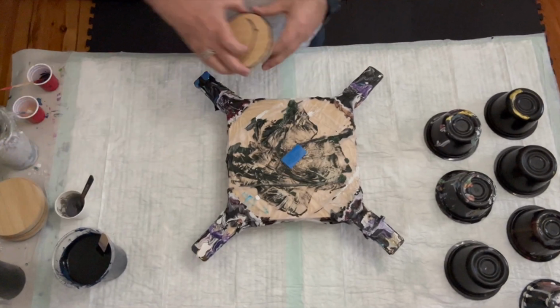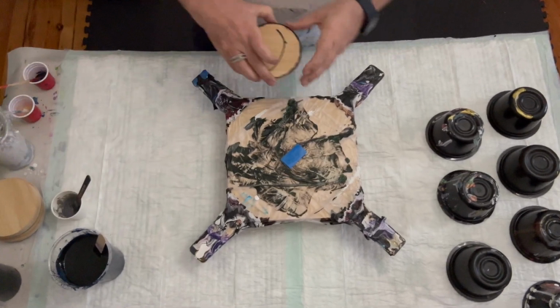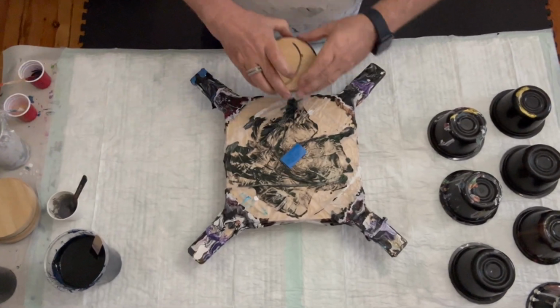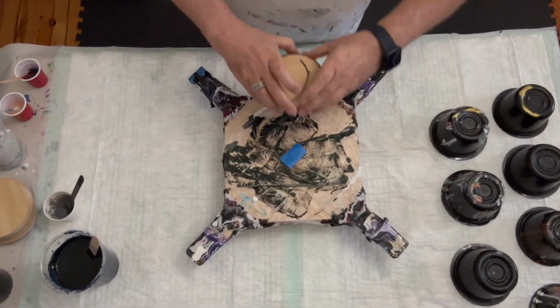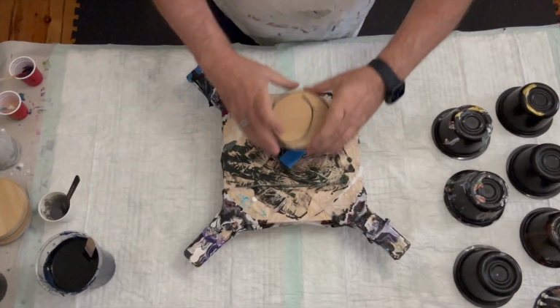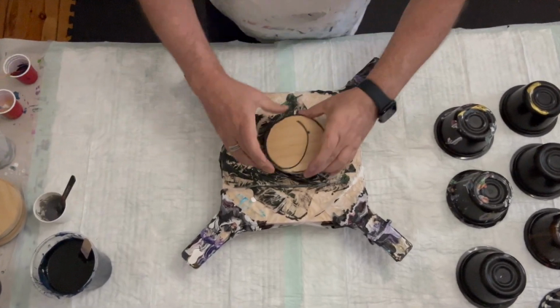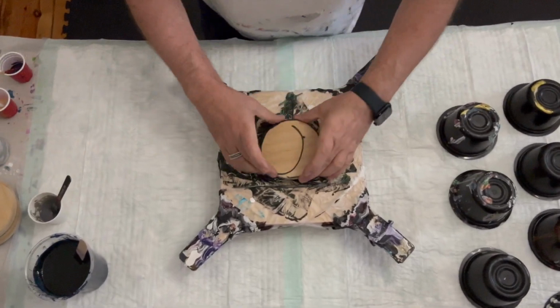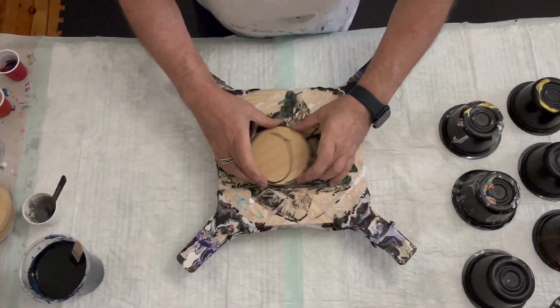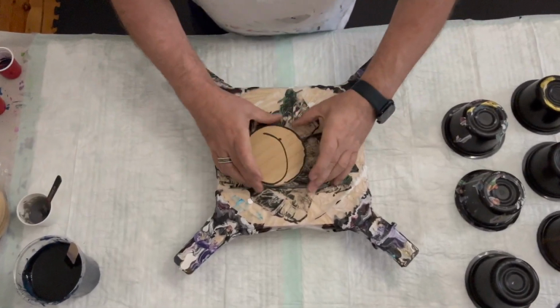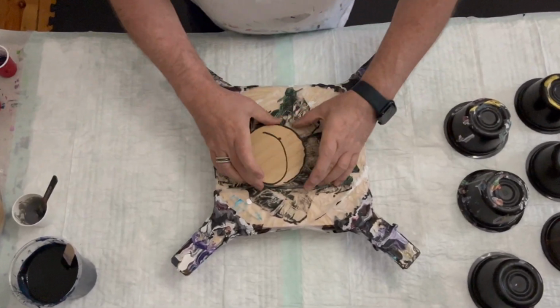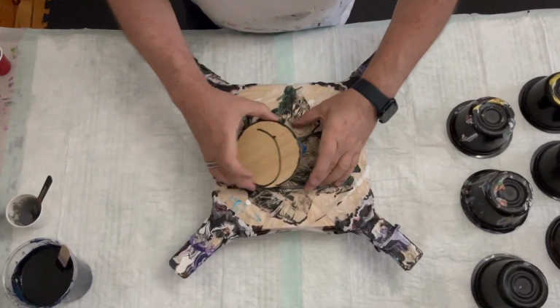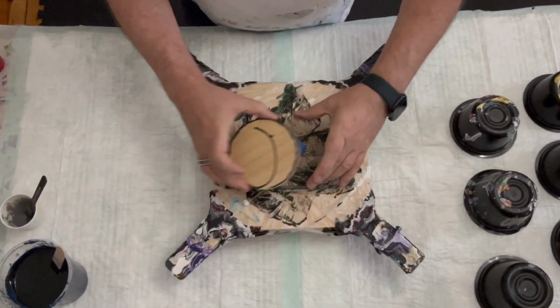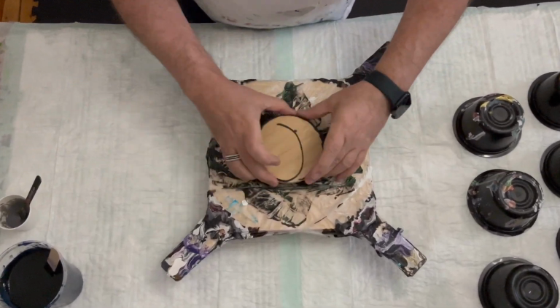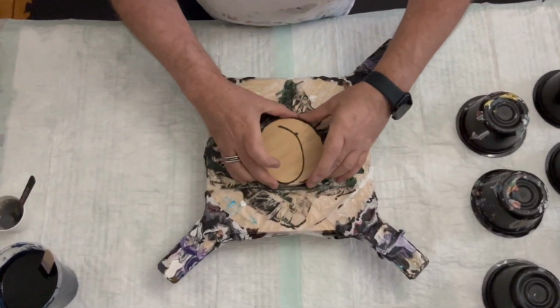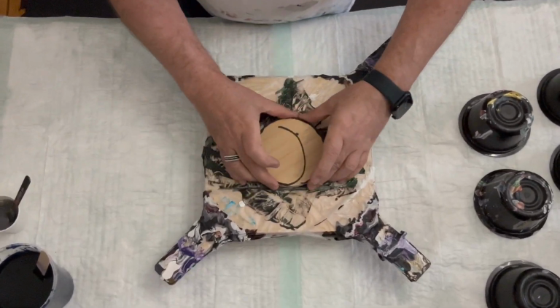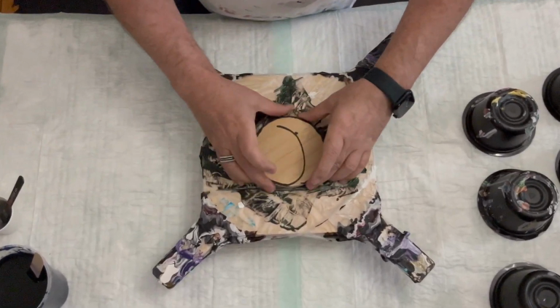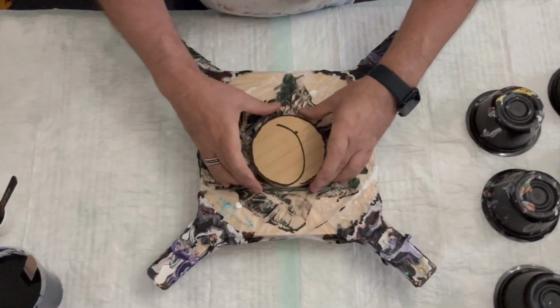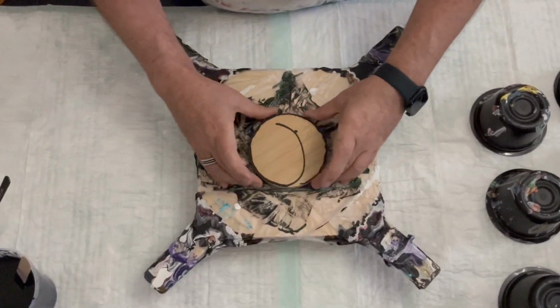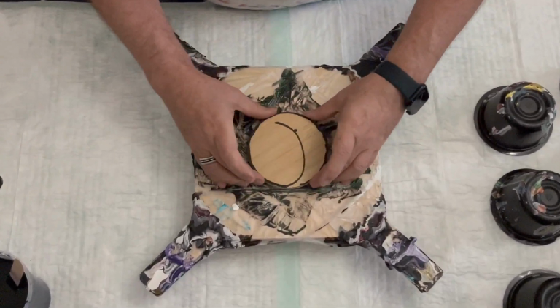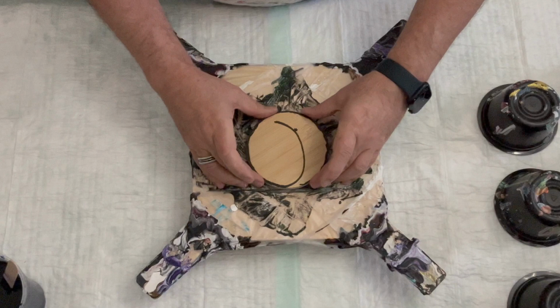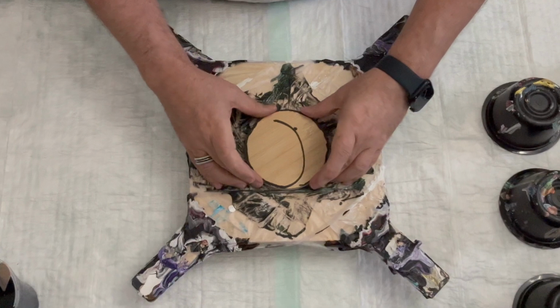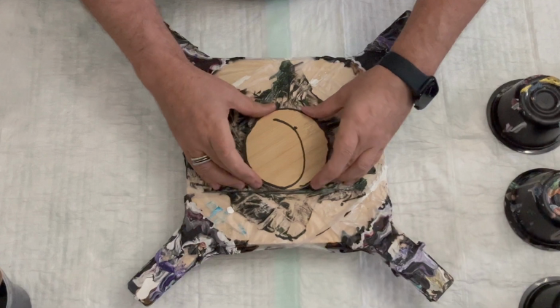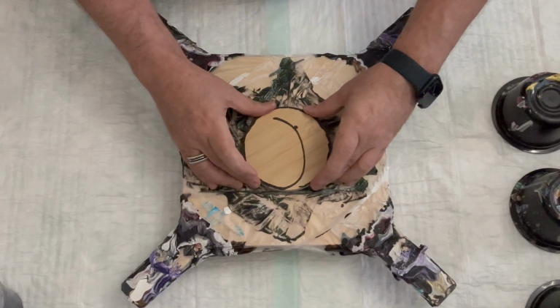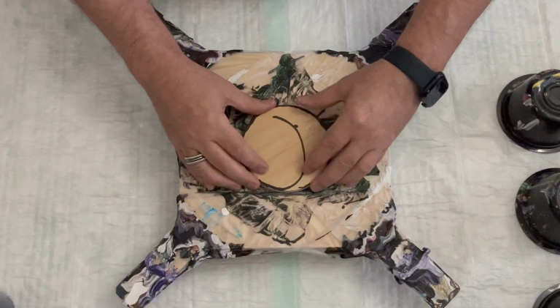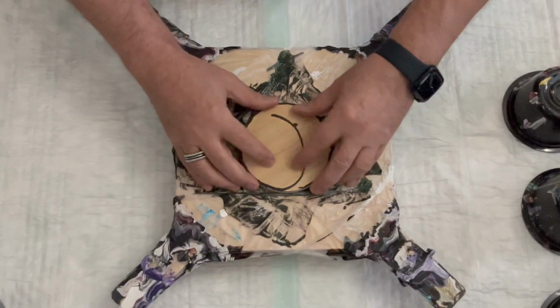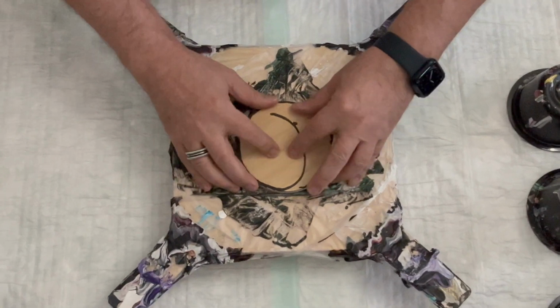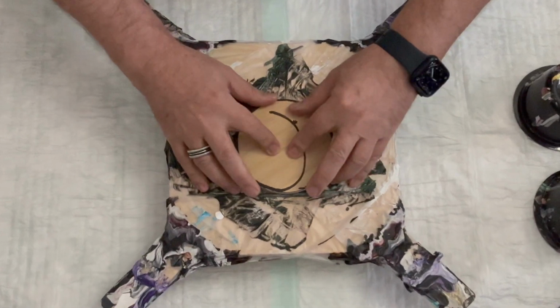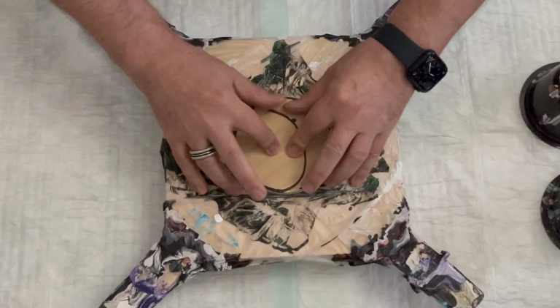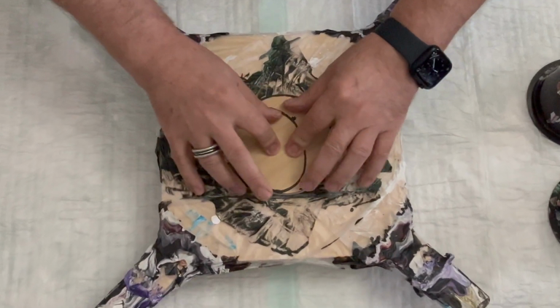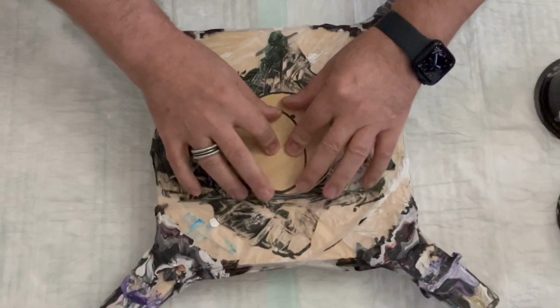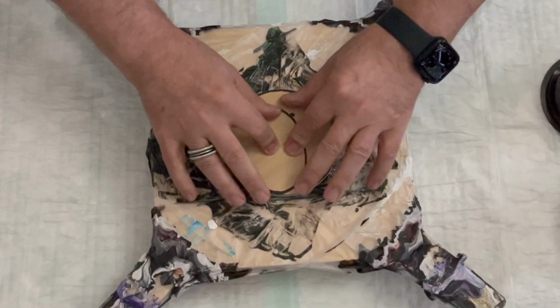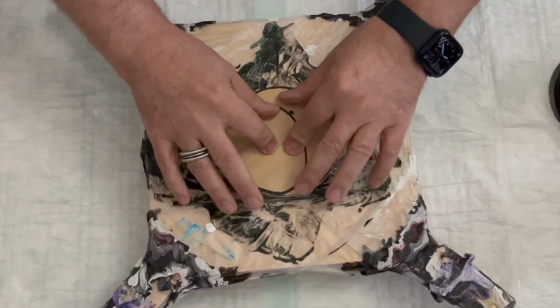Australian Floetrol in the cell activators.